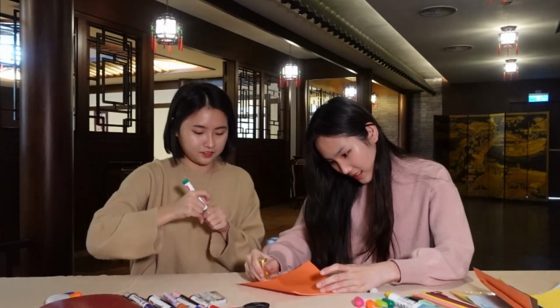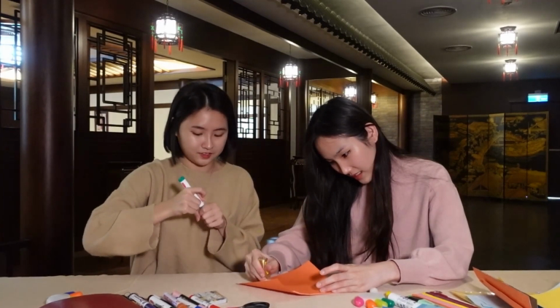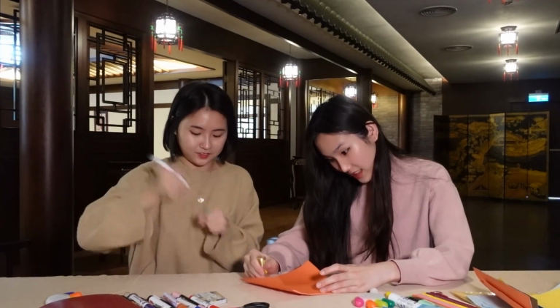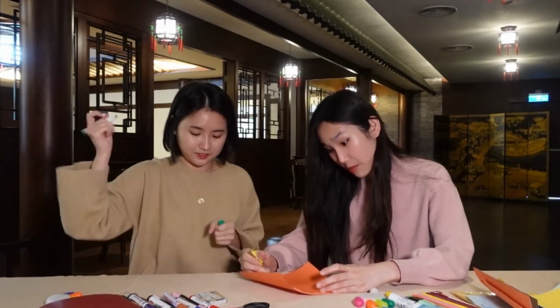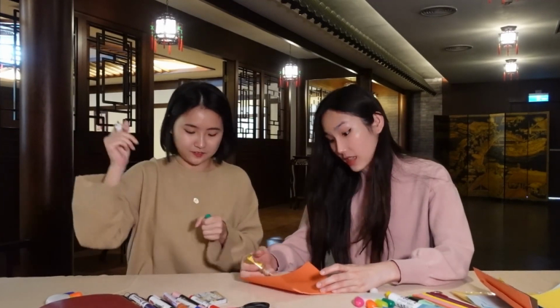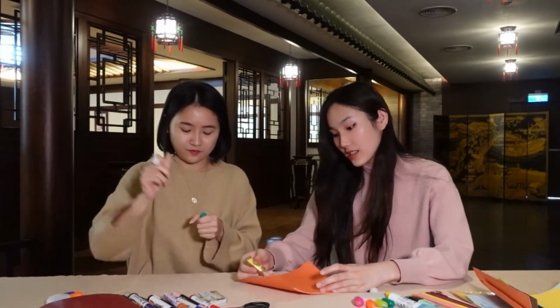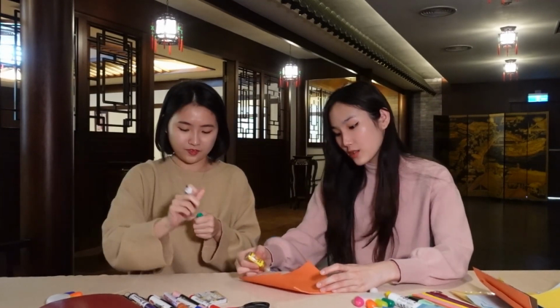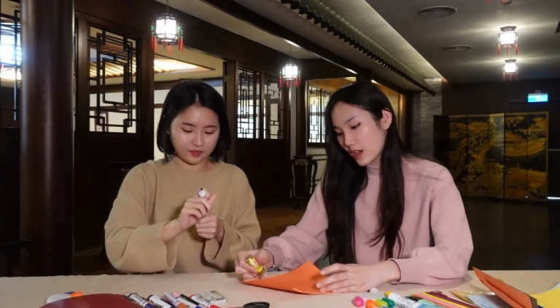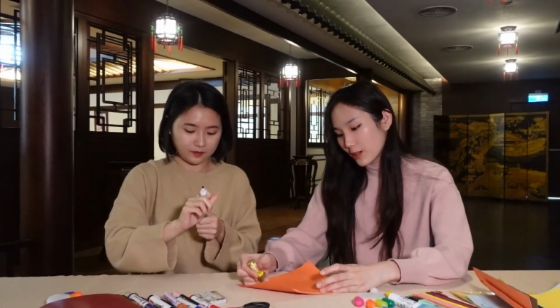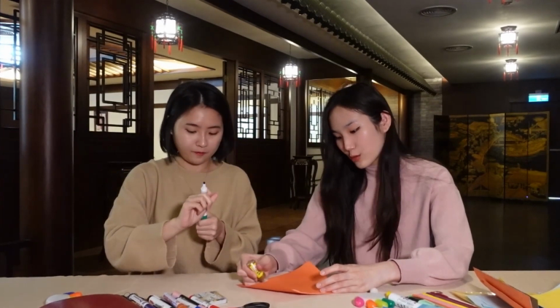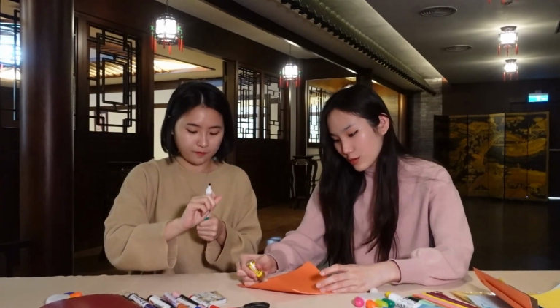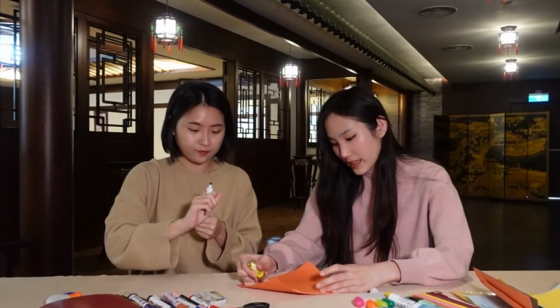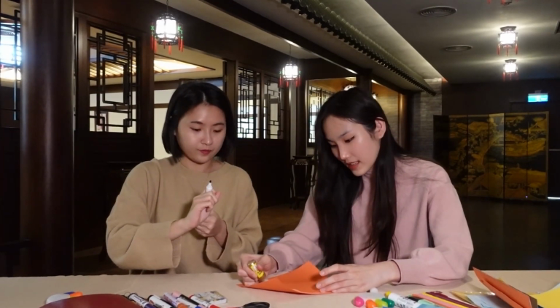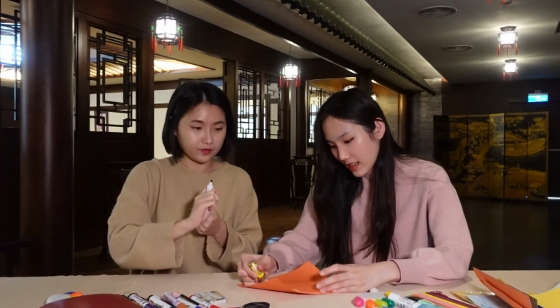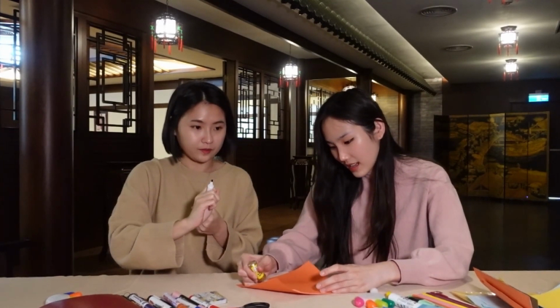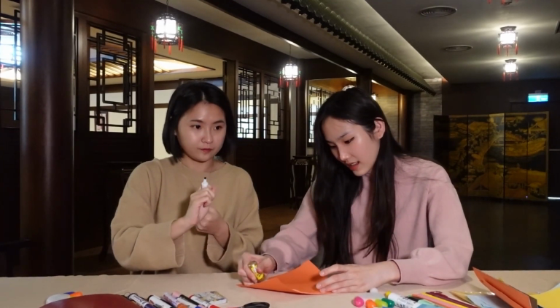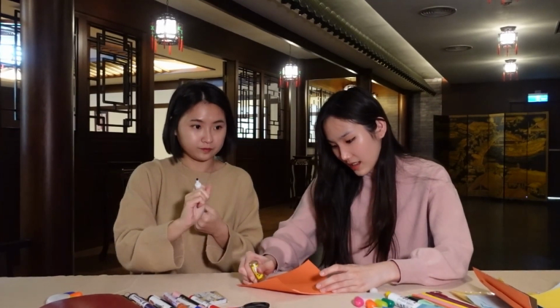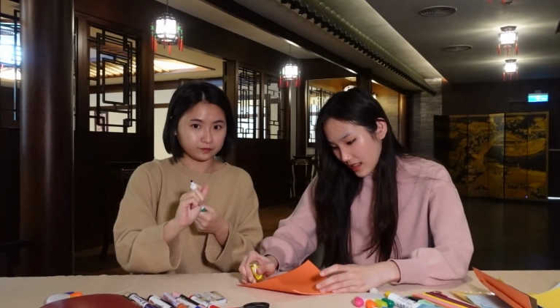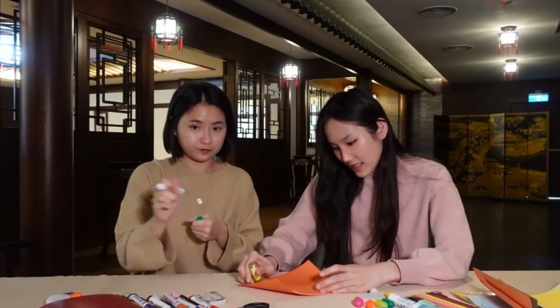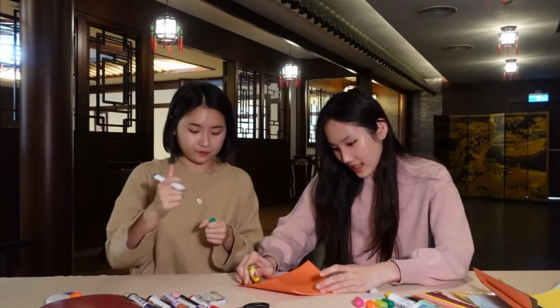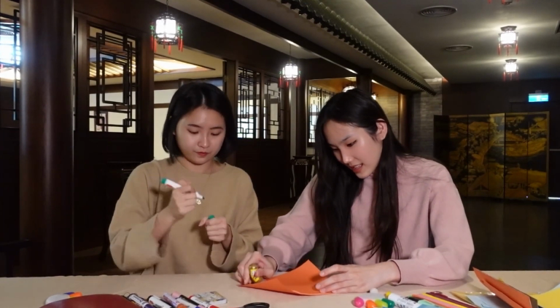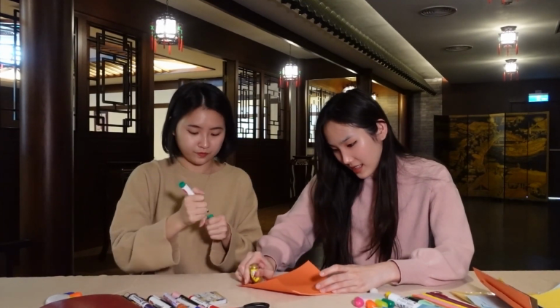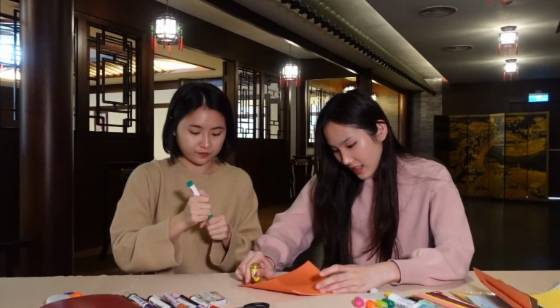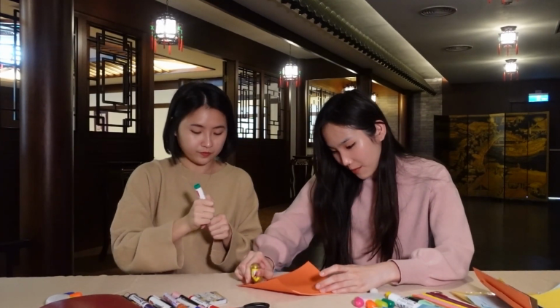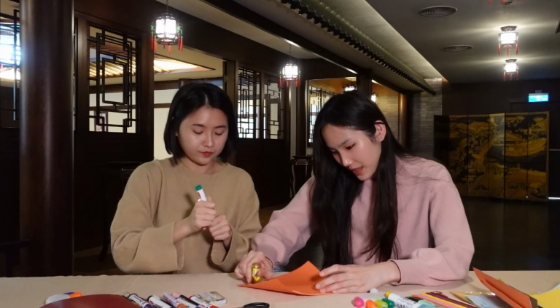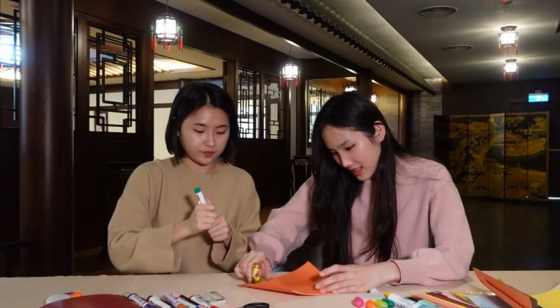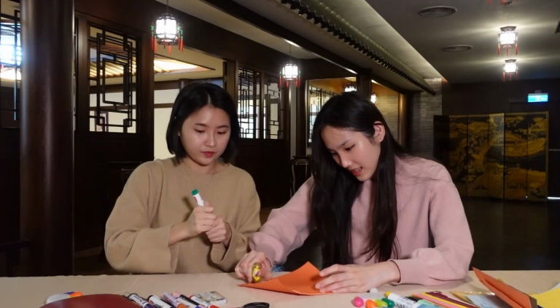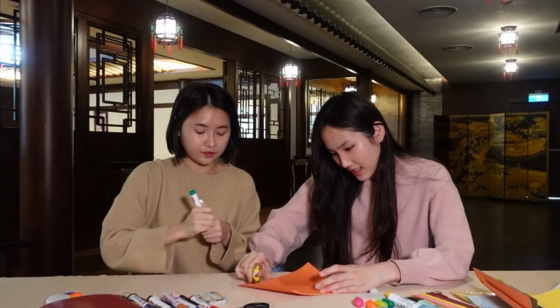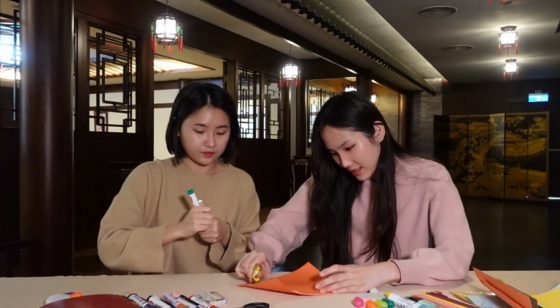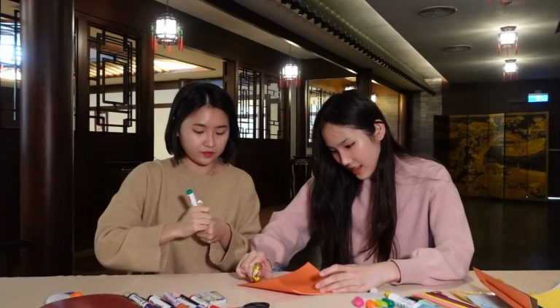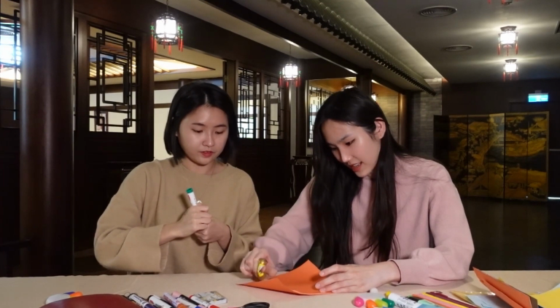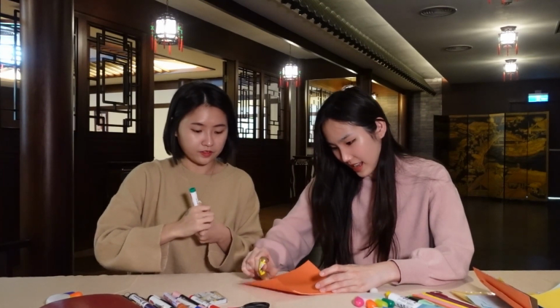Let me teach you how to say Happy Chinese New Year in Chinese.